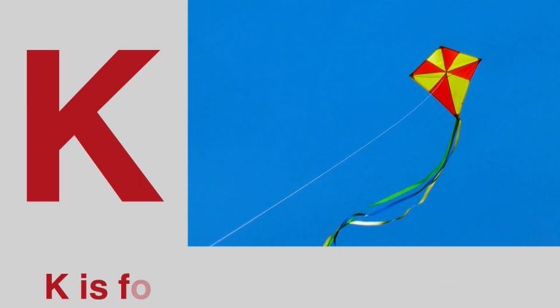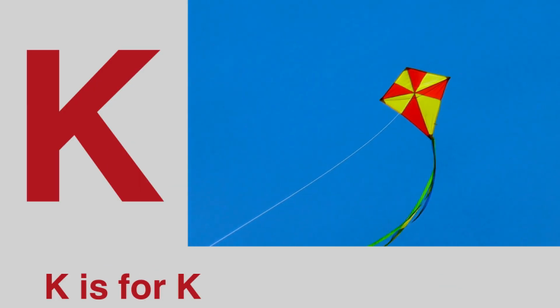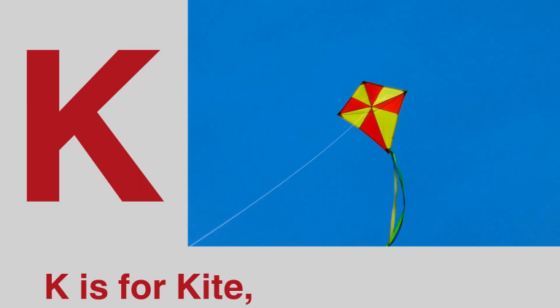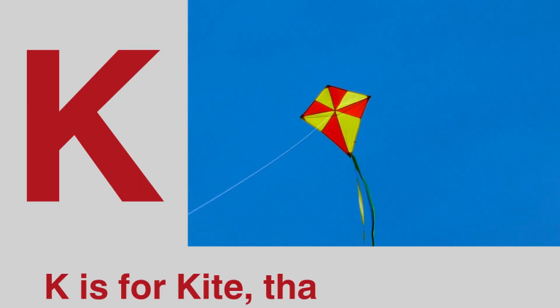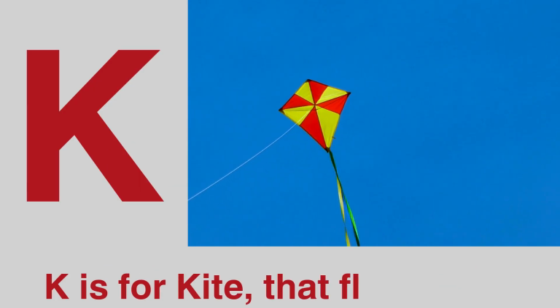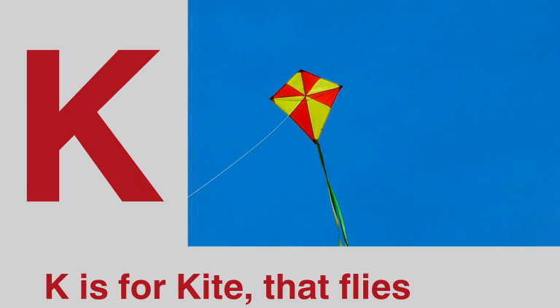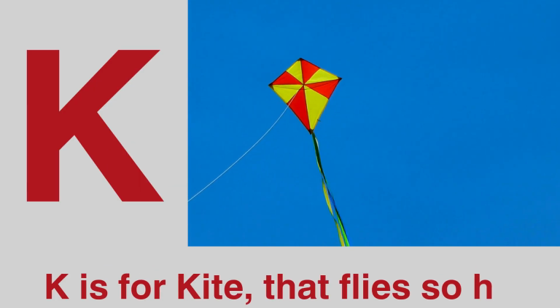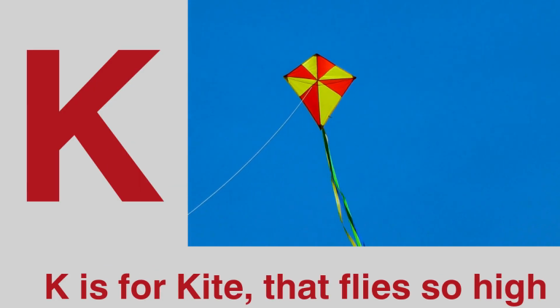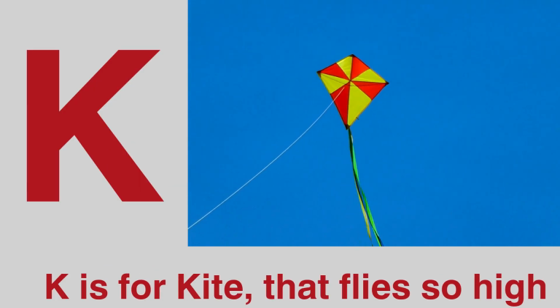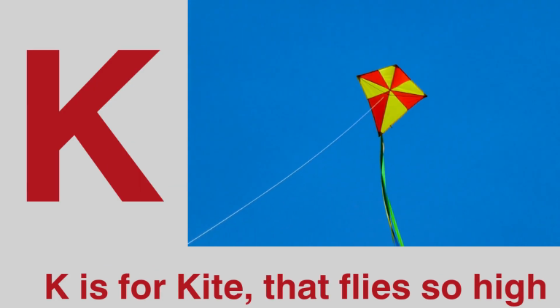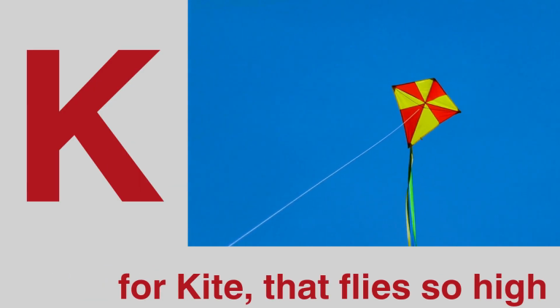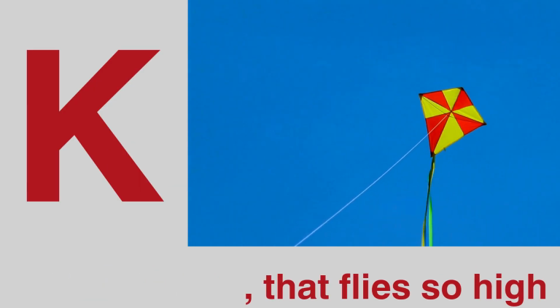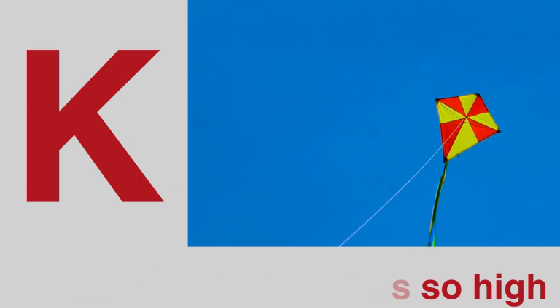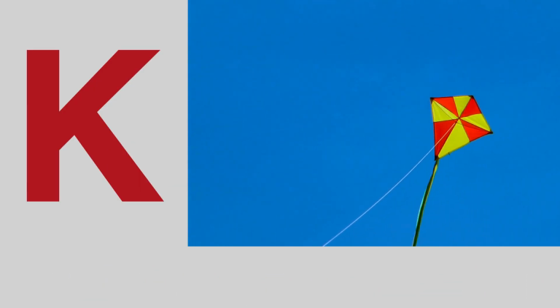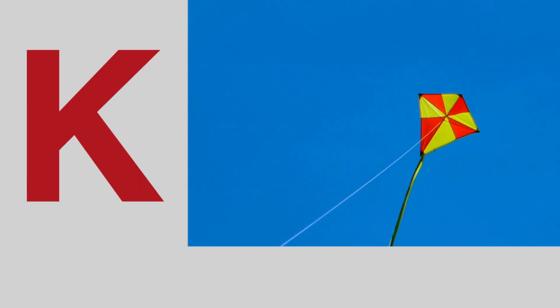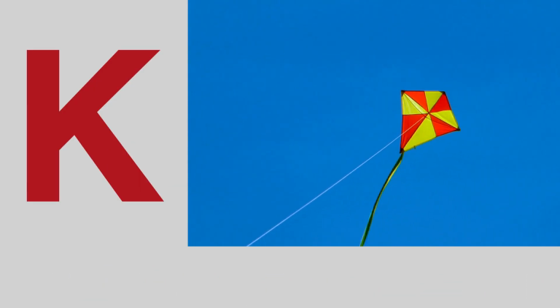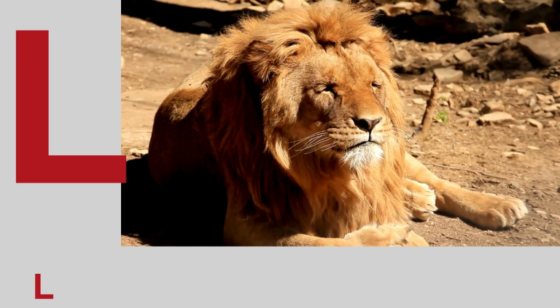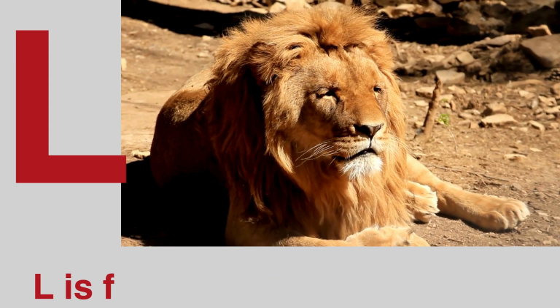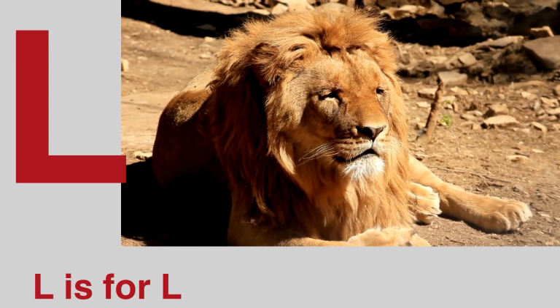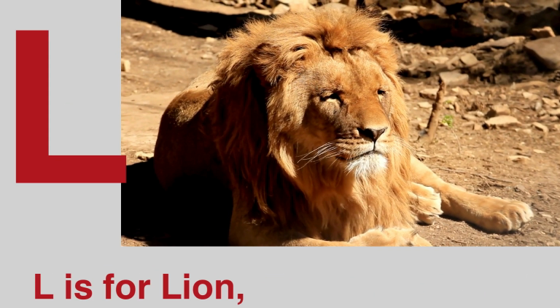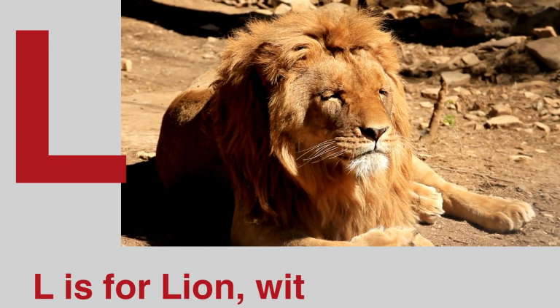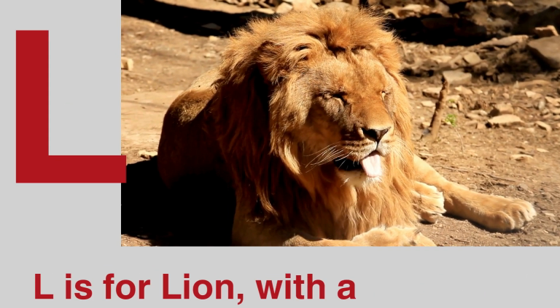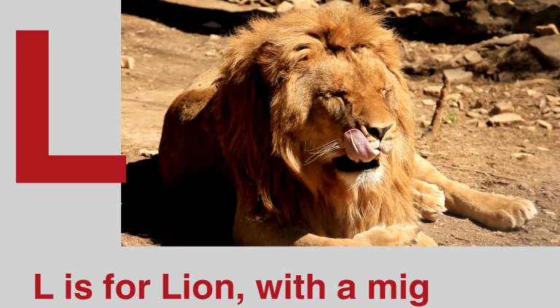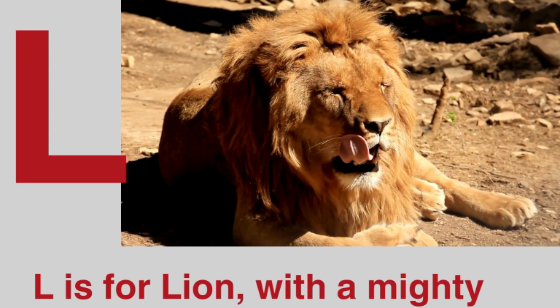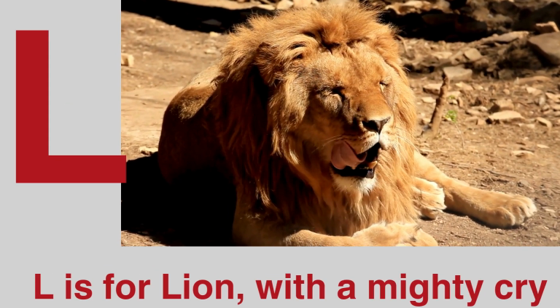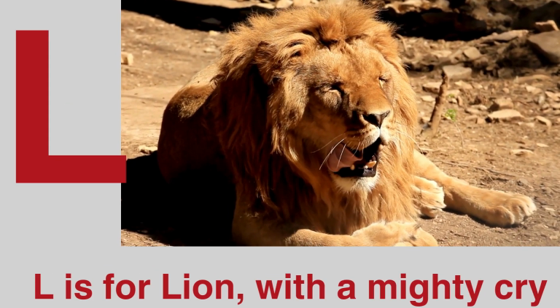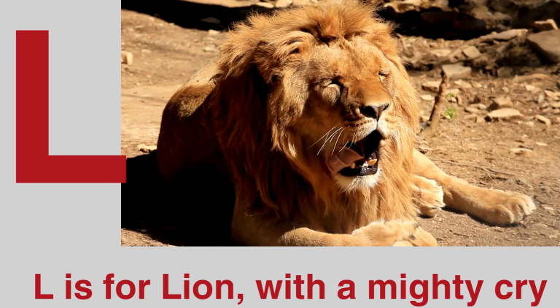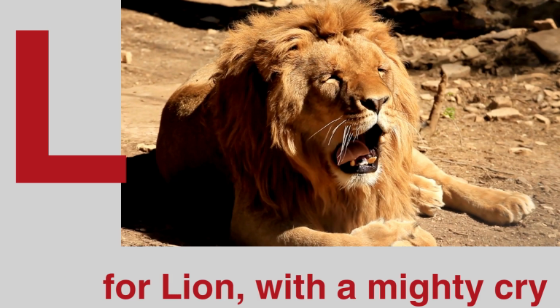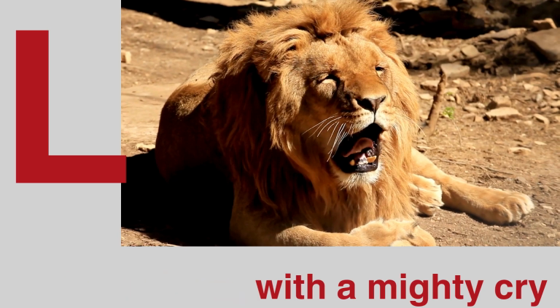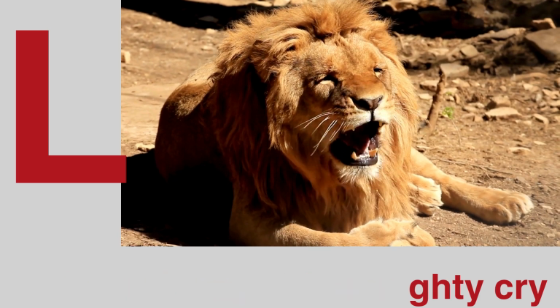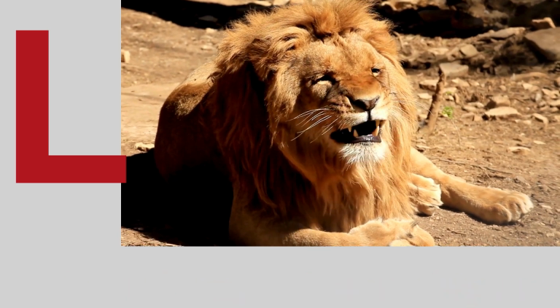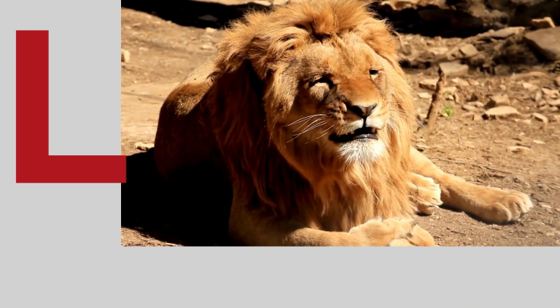K is for kite that flies so high. L is for lion with a mighty cry.